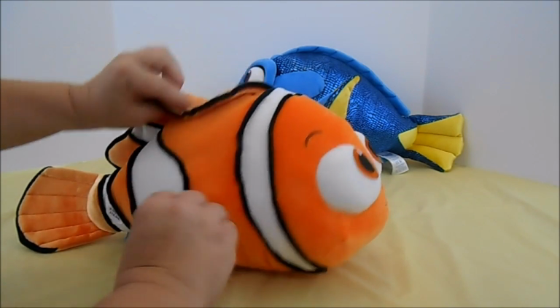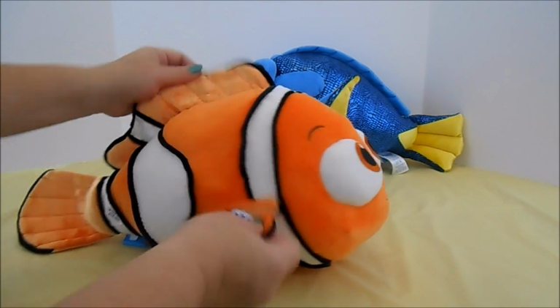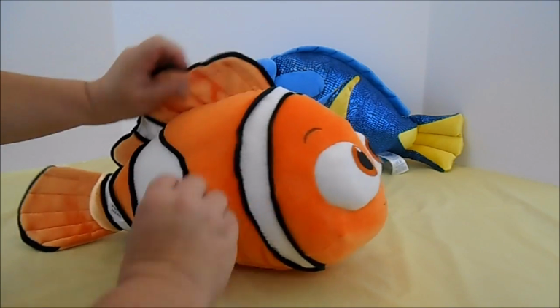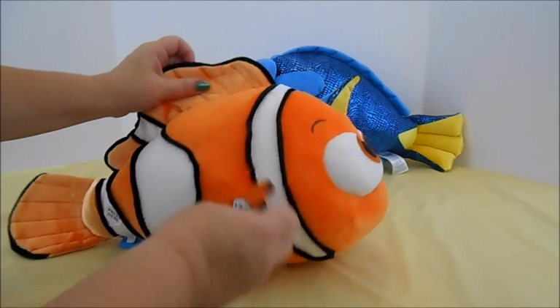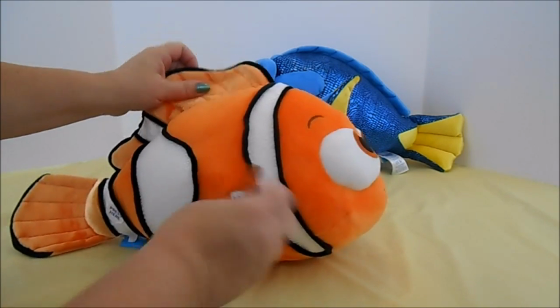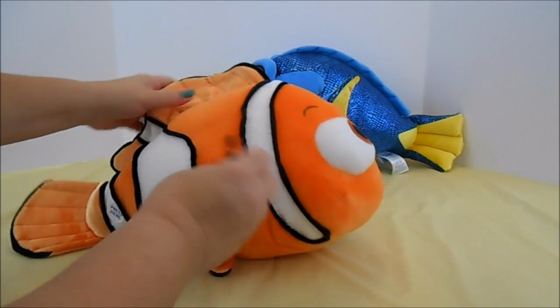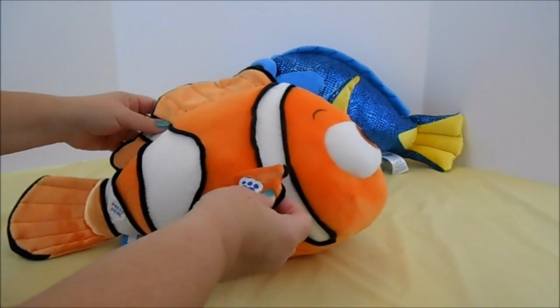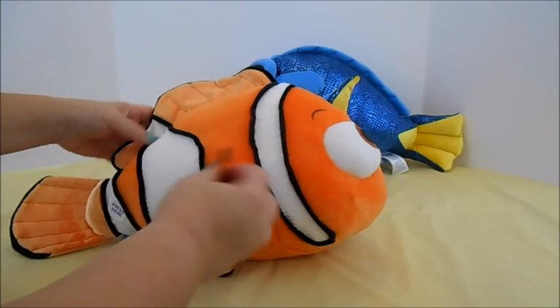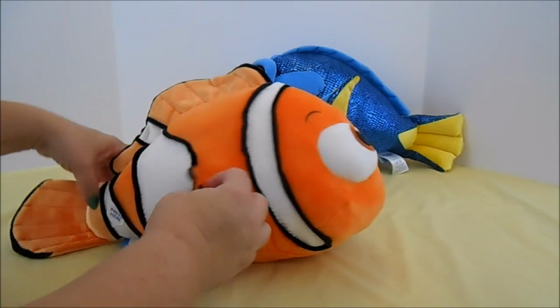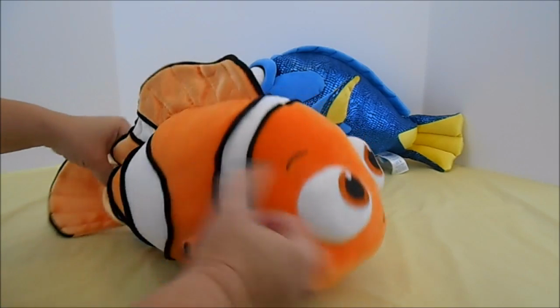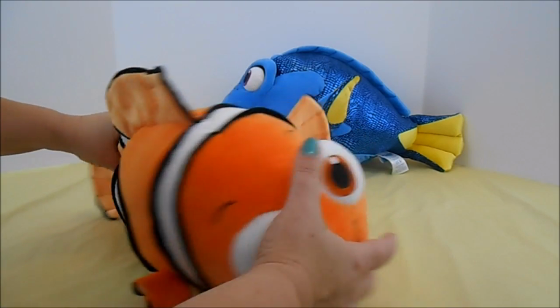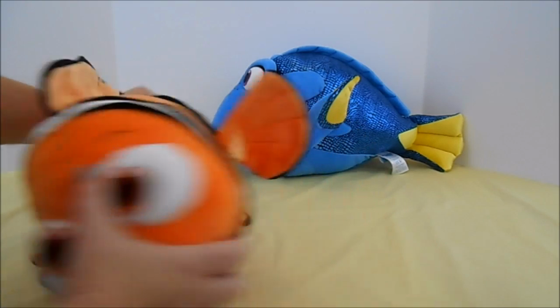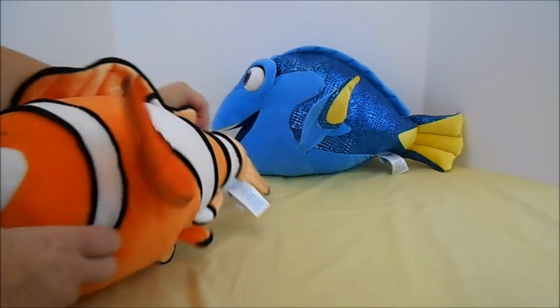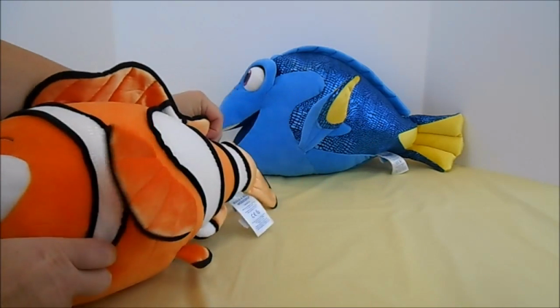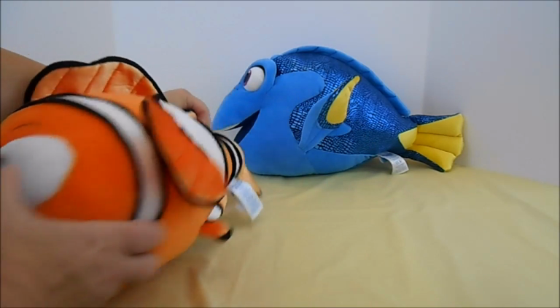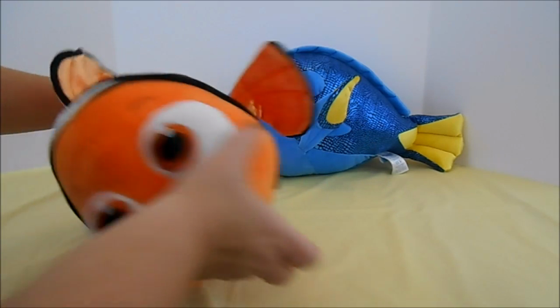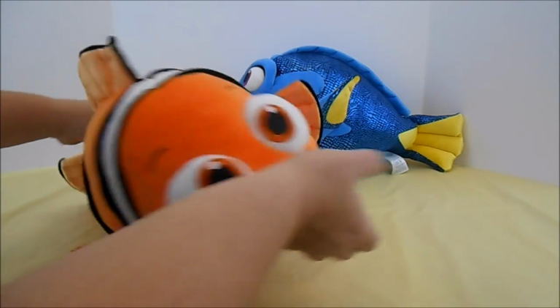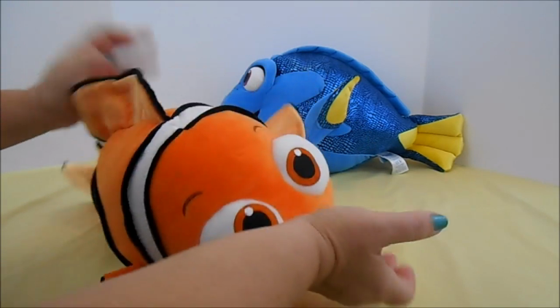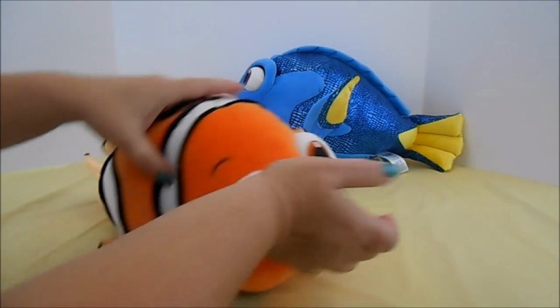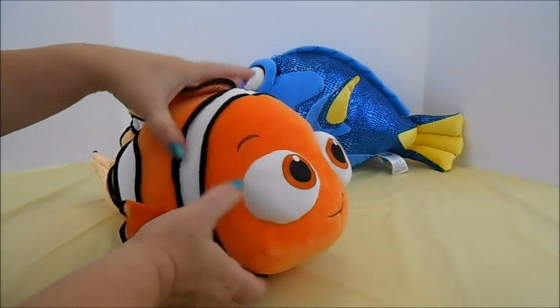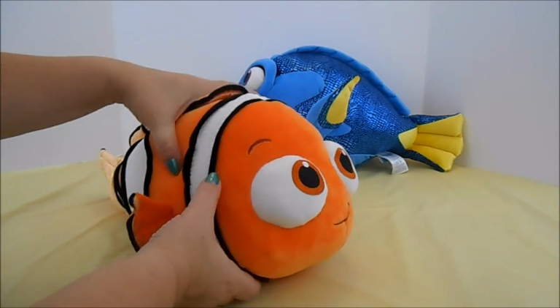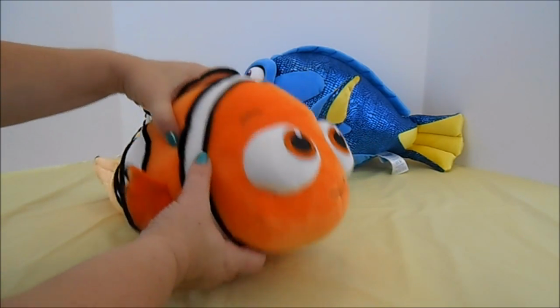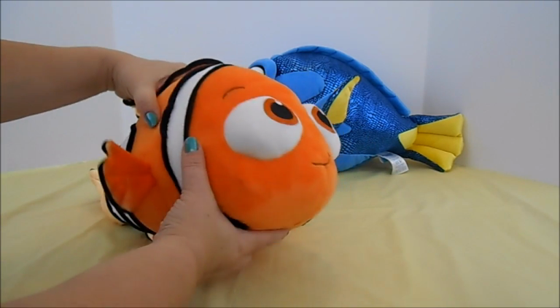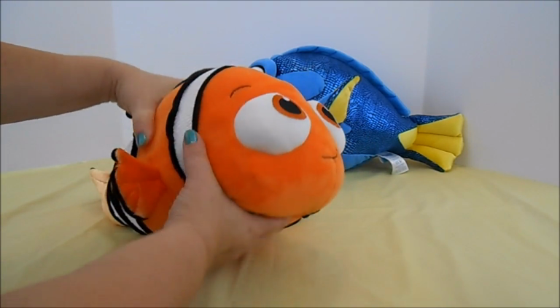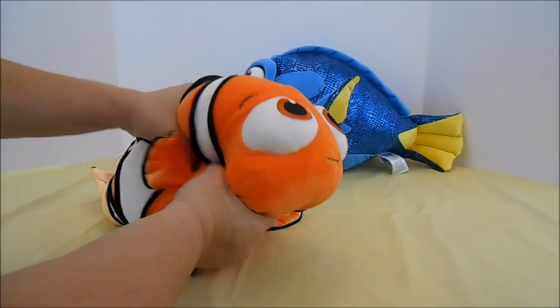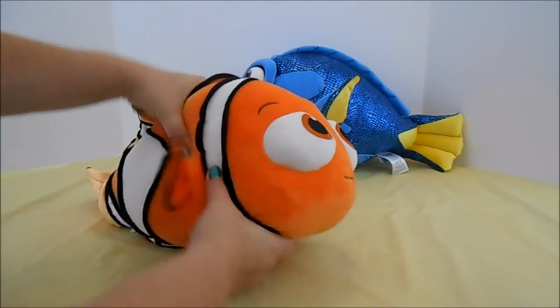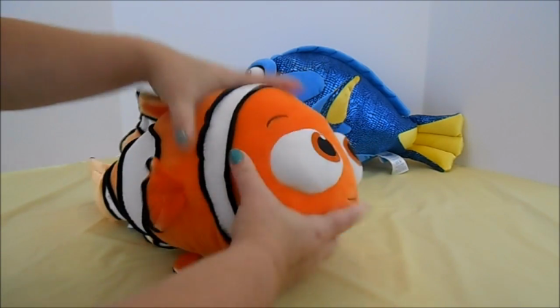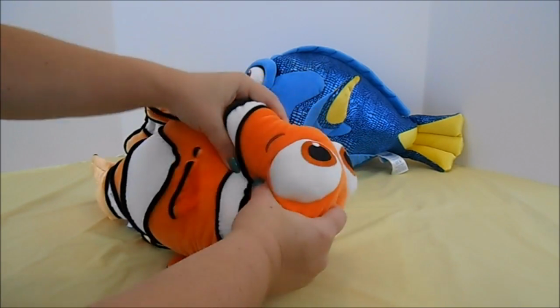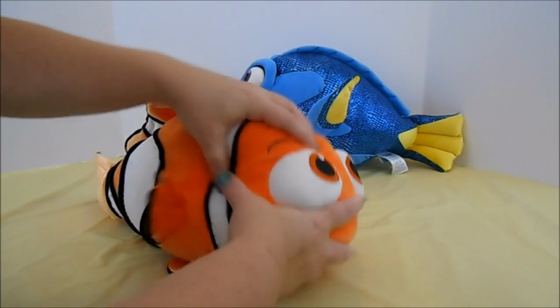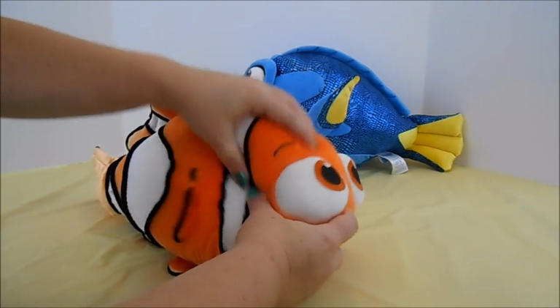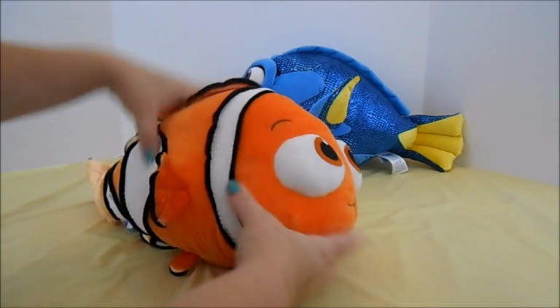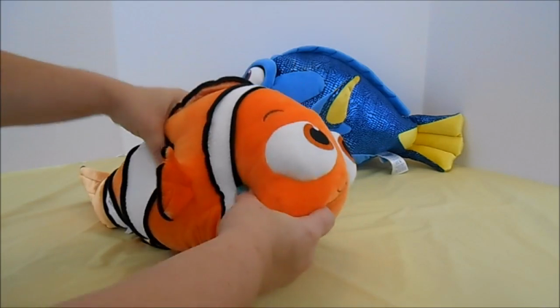He has multiple fins. They're all different sizes and shapes. And, of course, like all Build-A-Bears, he's squishy, soft, and cuddly.